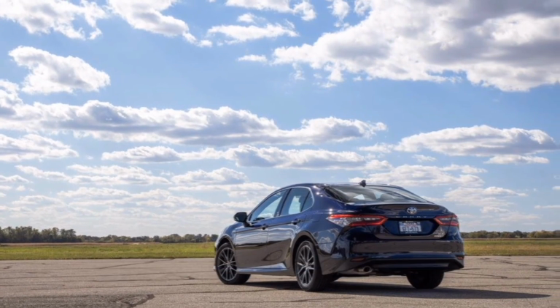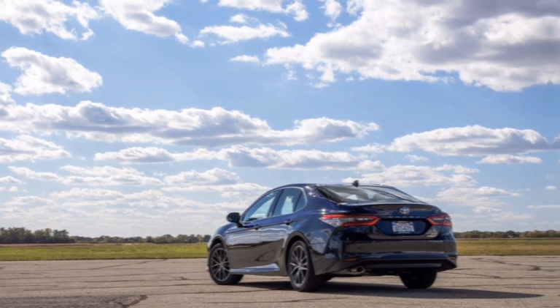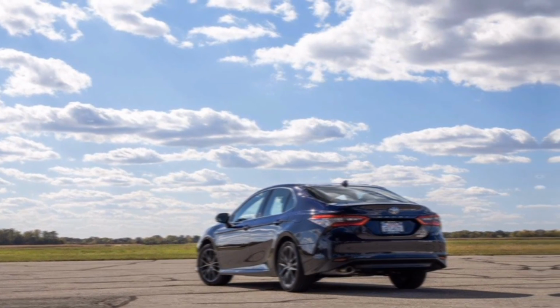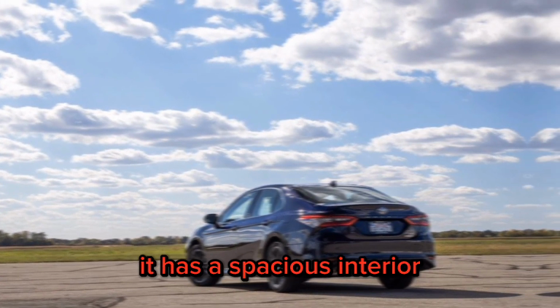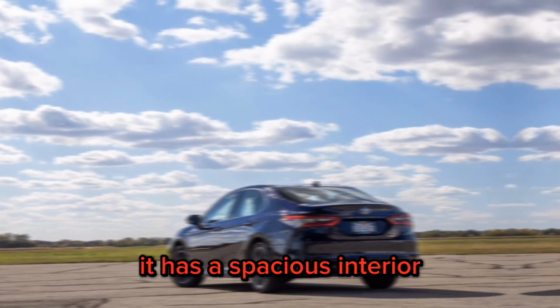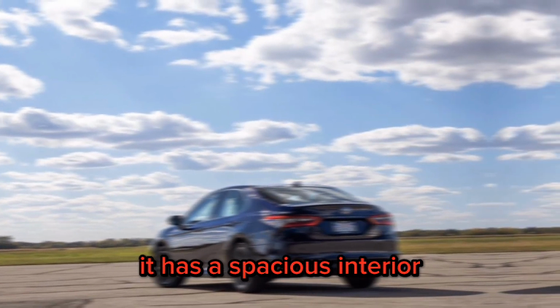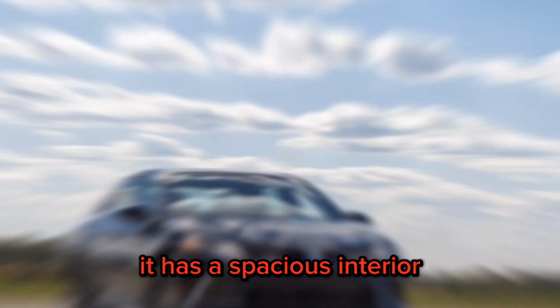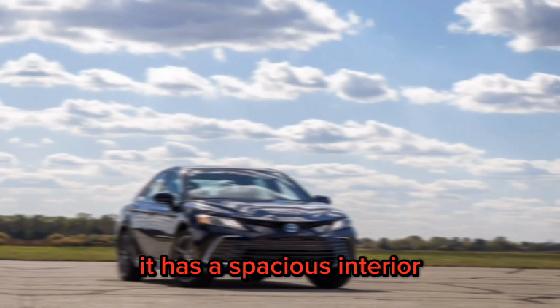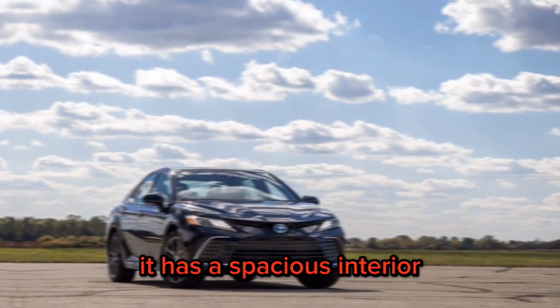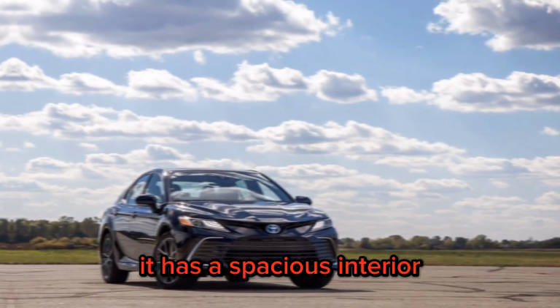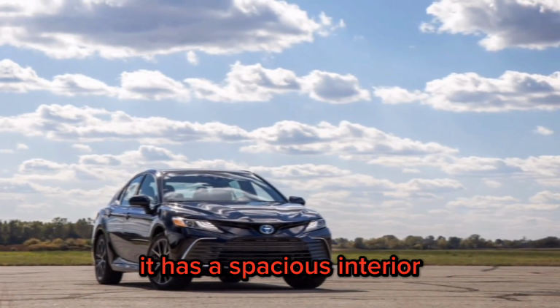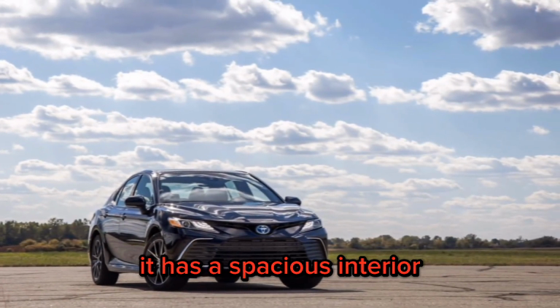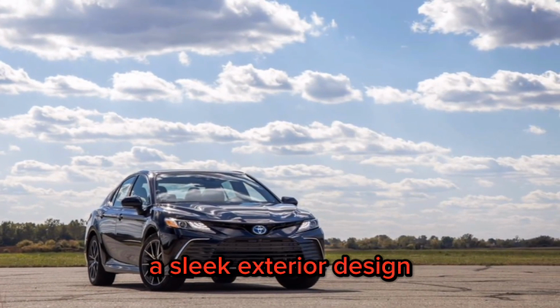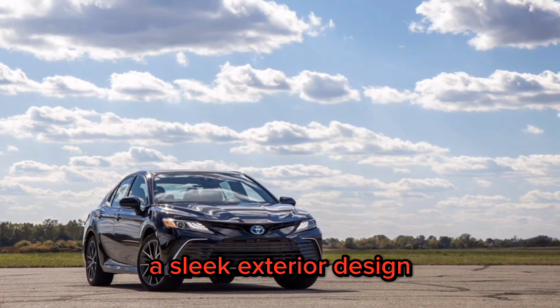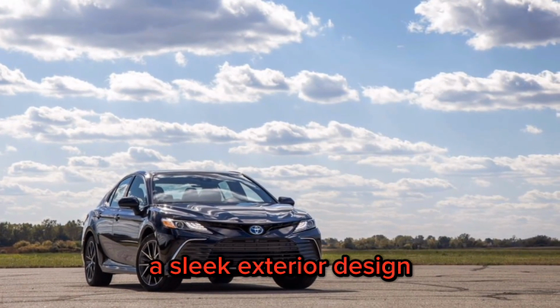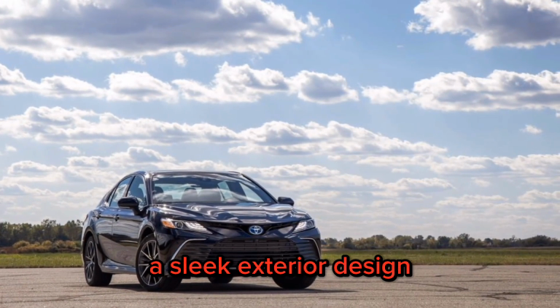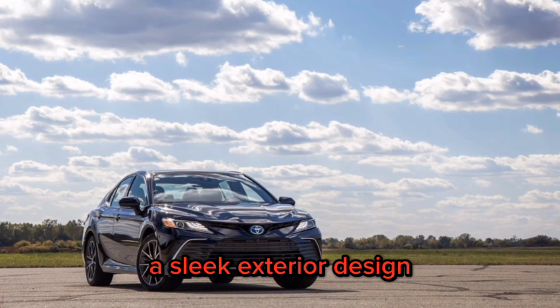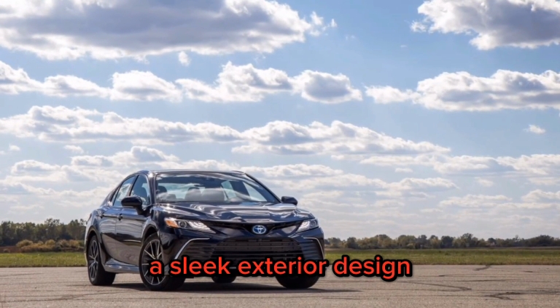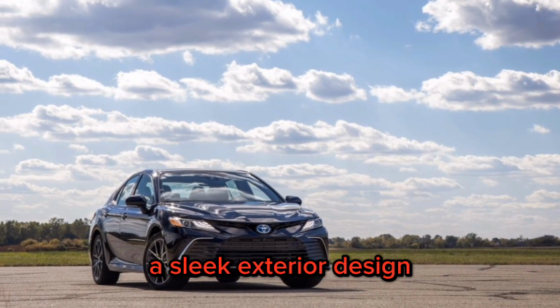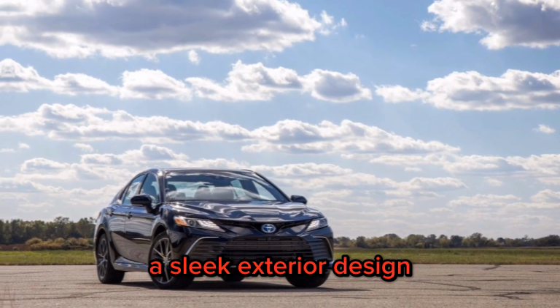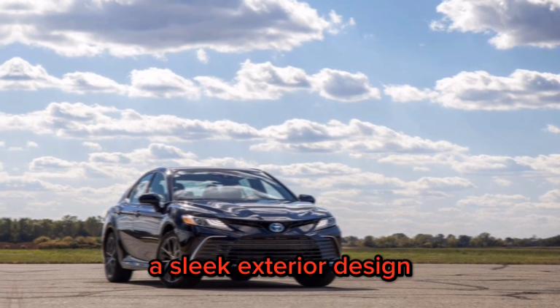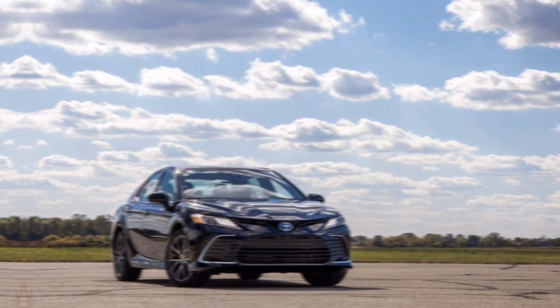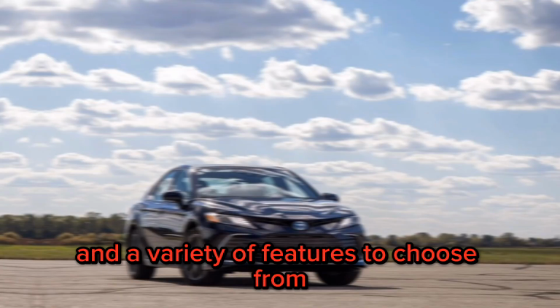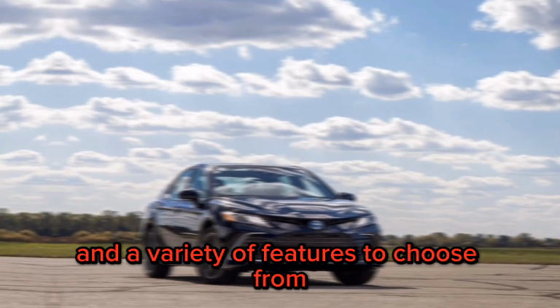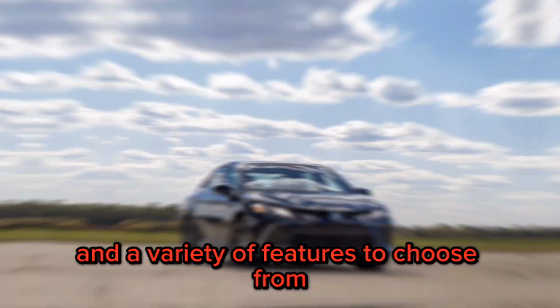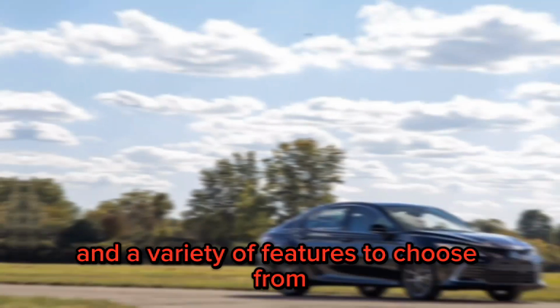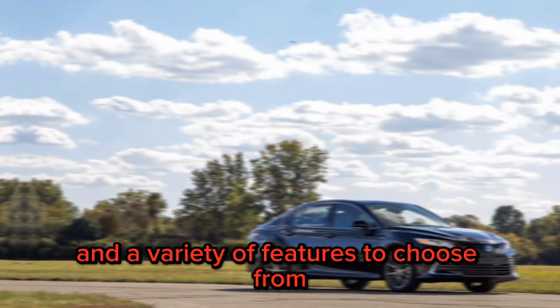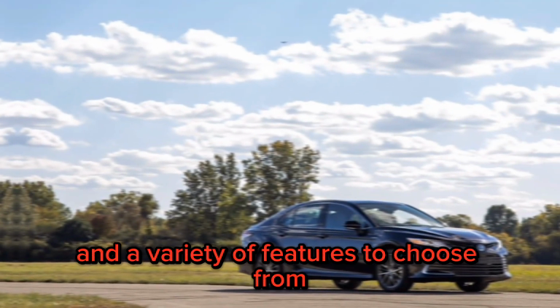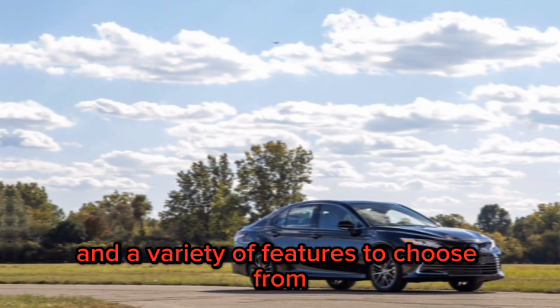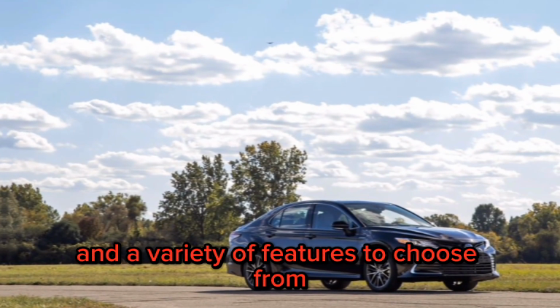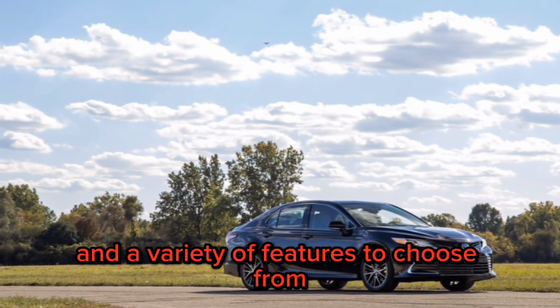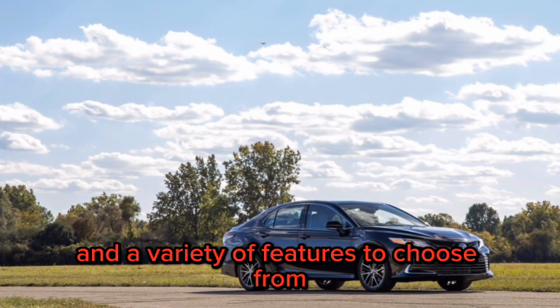It has a spacious interior, a sleek exterior design, and a variety of features to choose from.